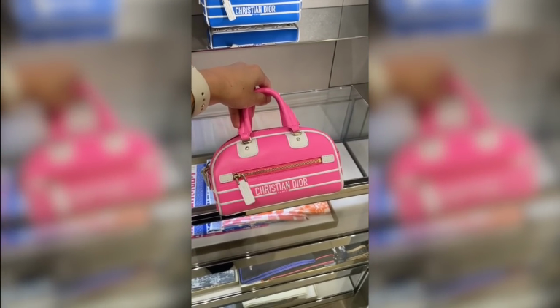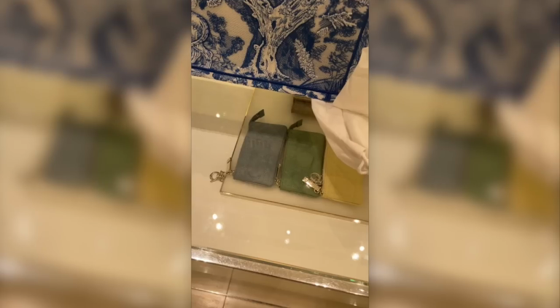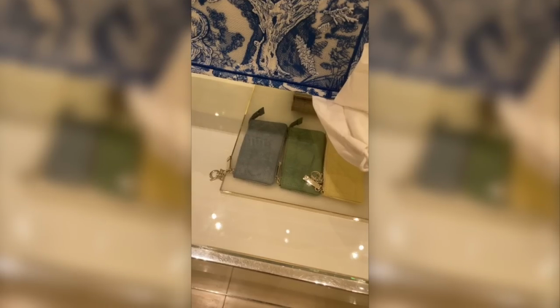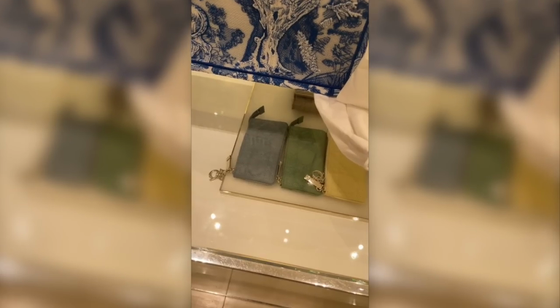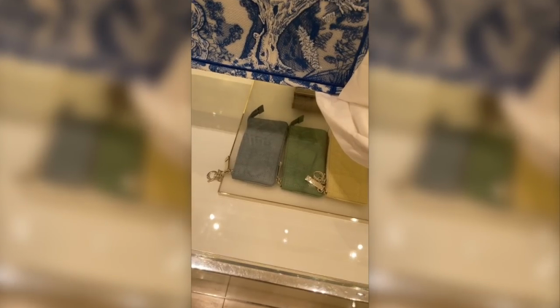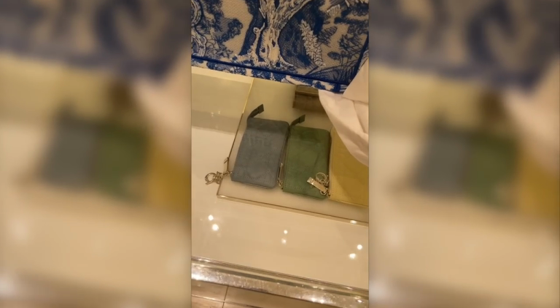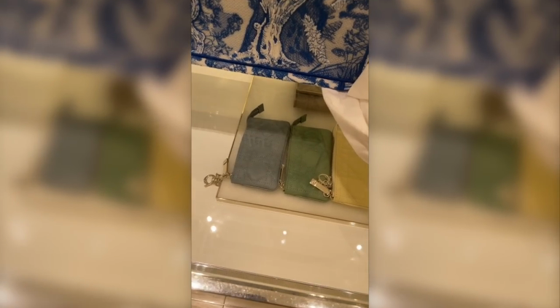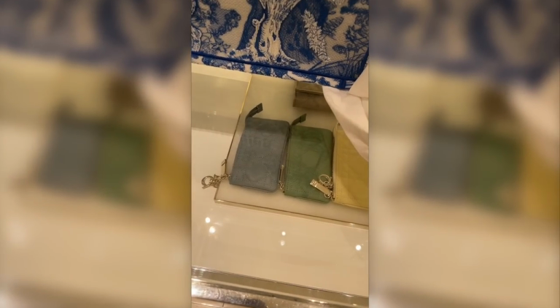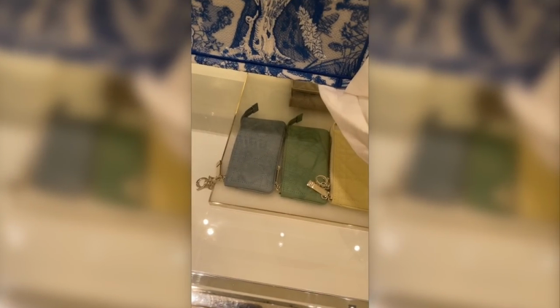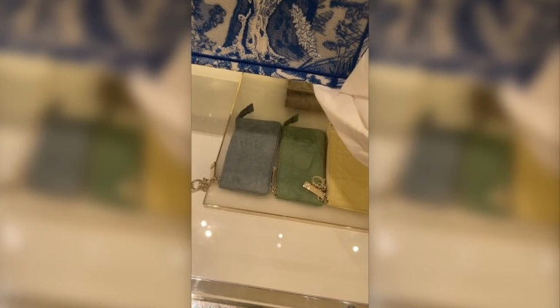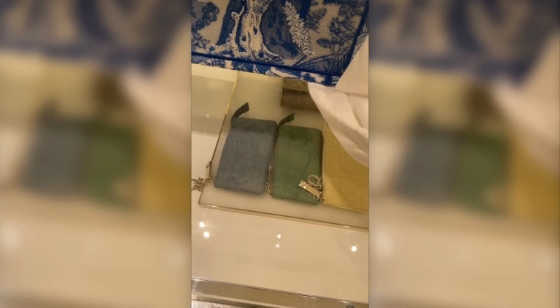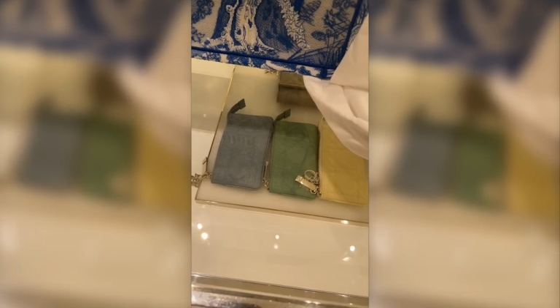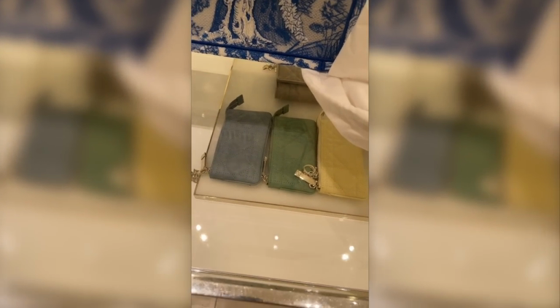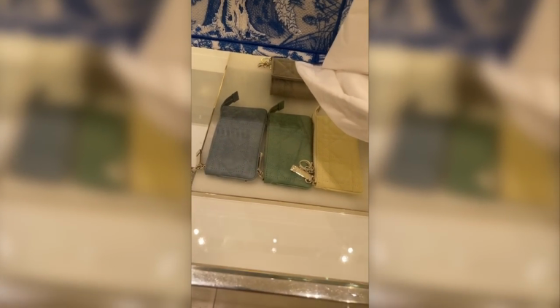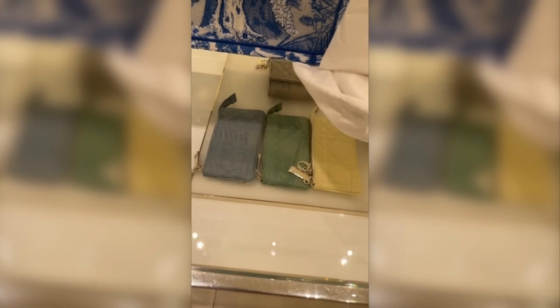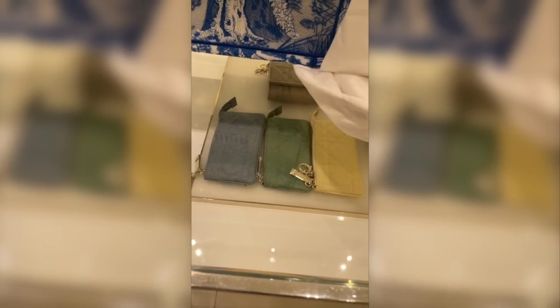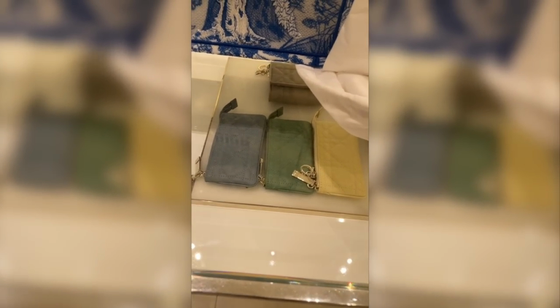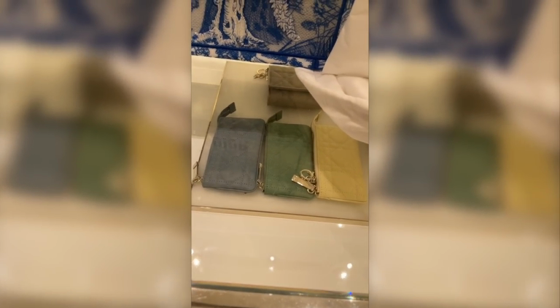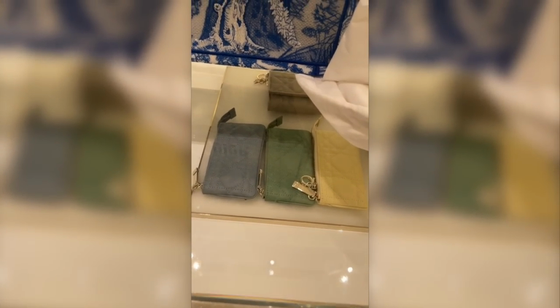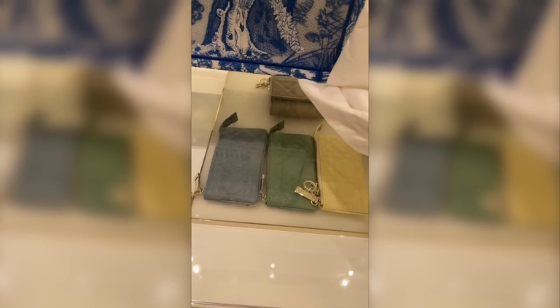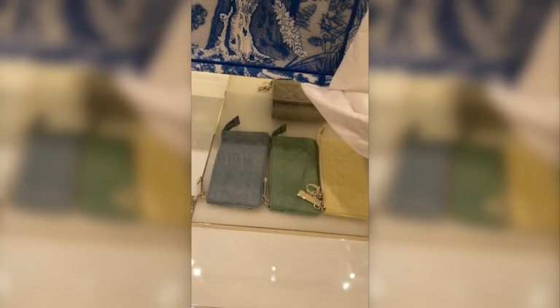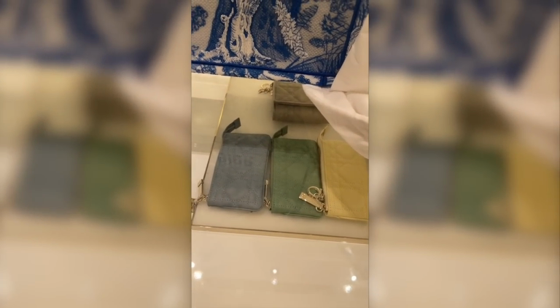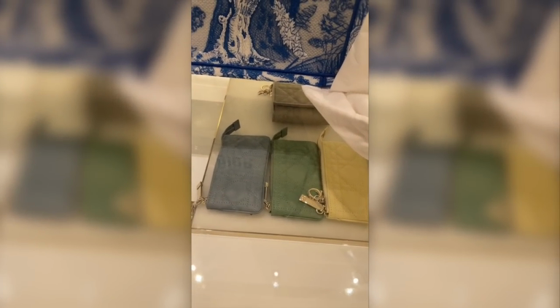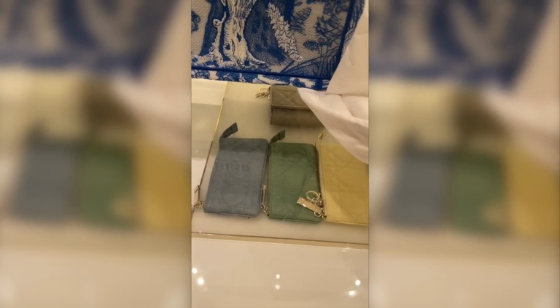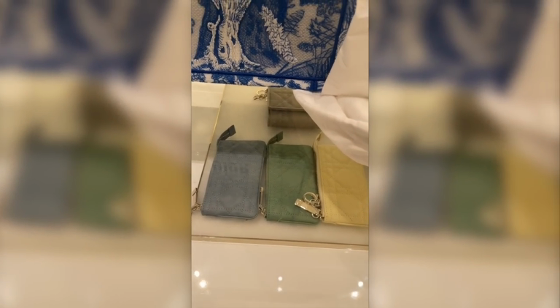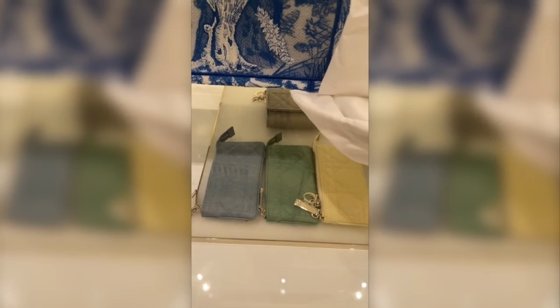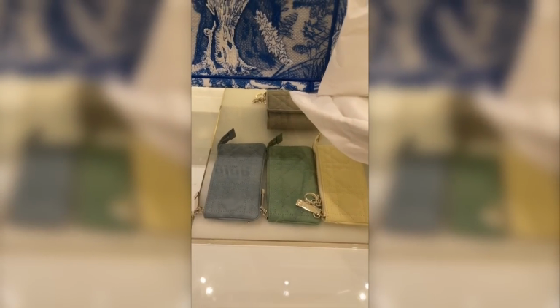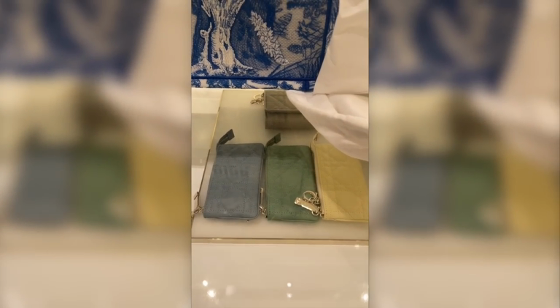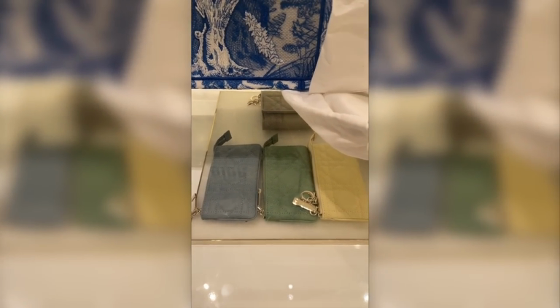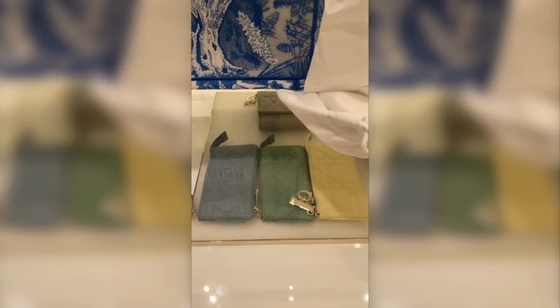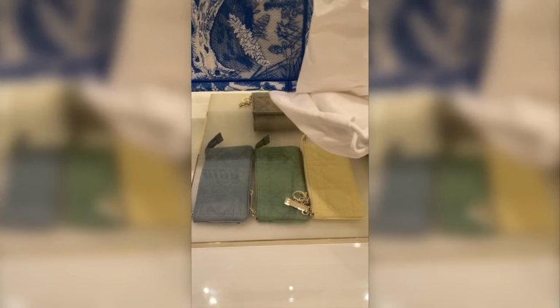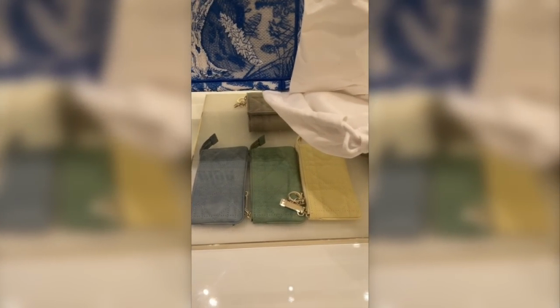And these pouches are by far probably one of my favorite Dior SLGs, but we will come back to this.